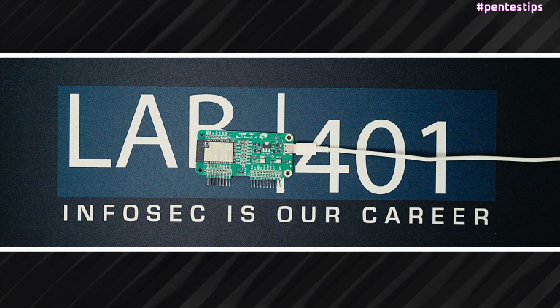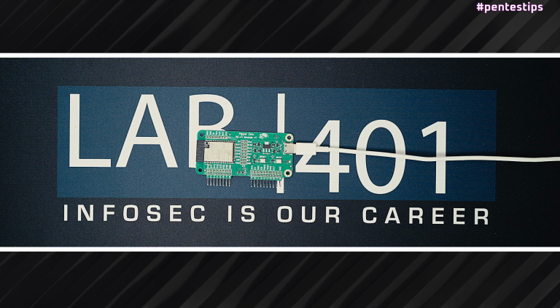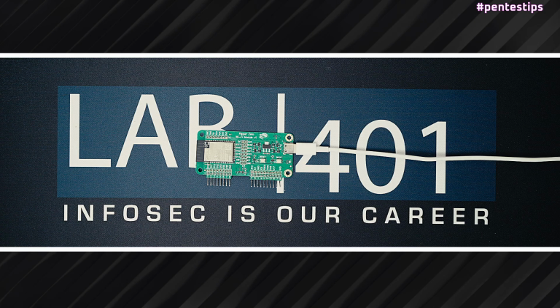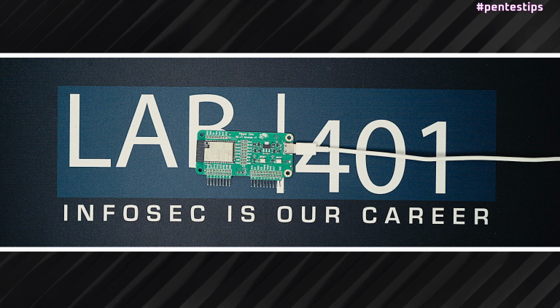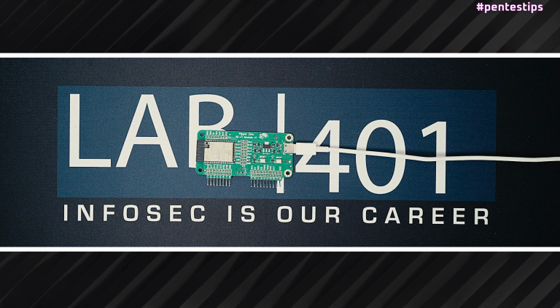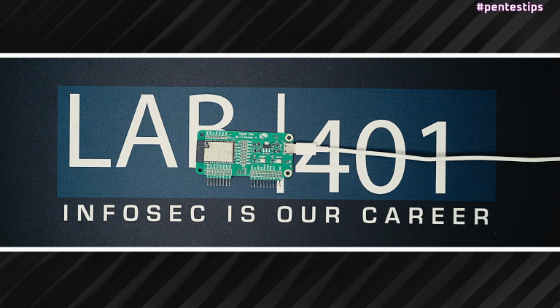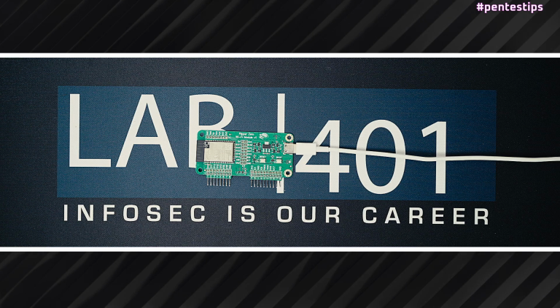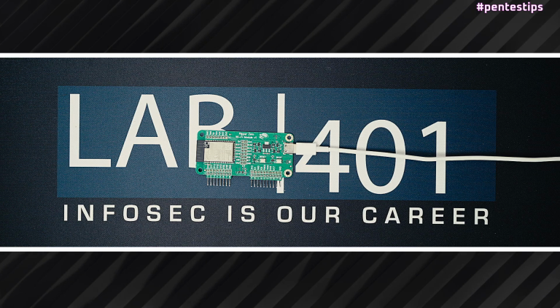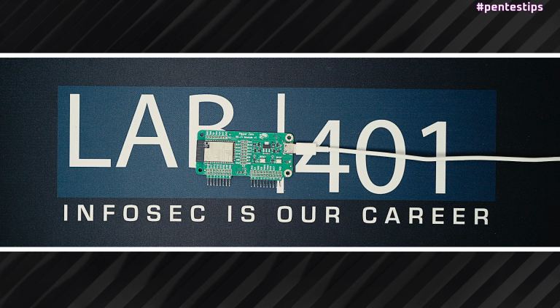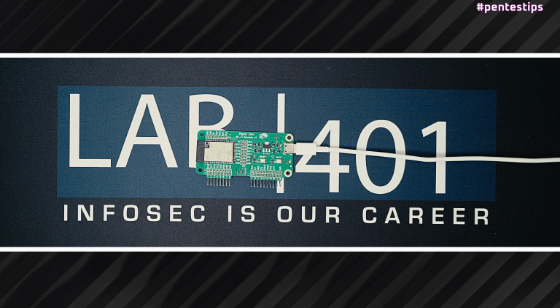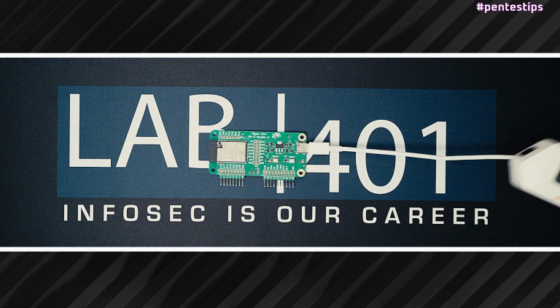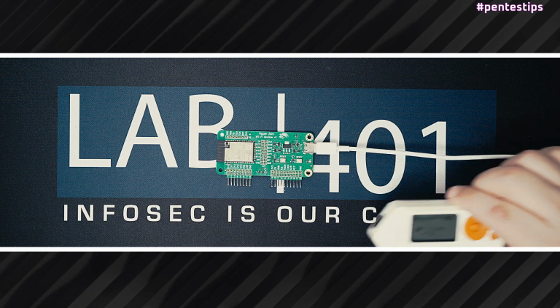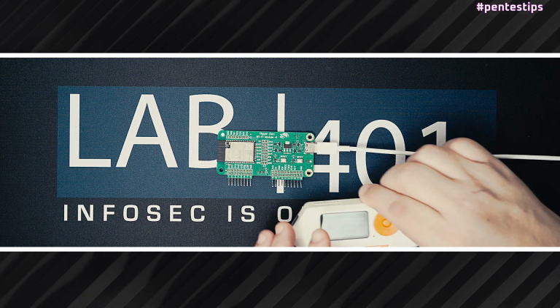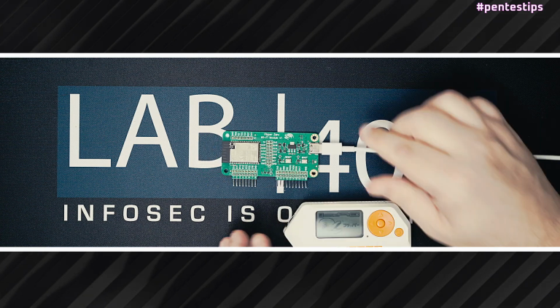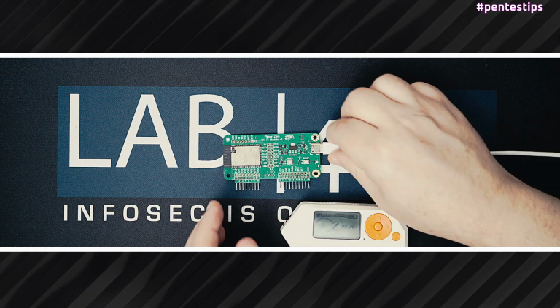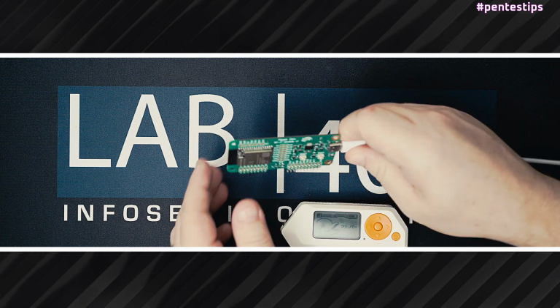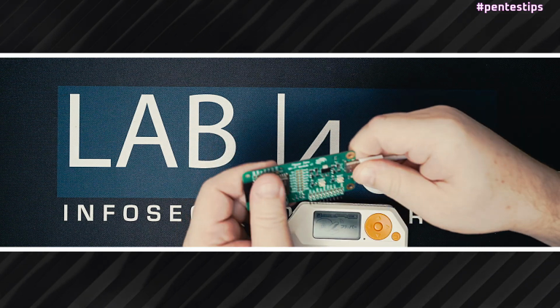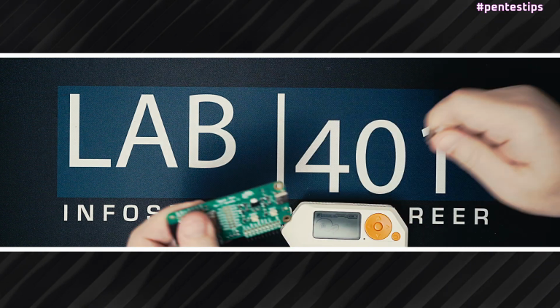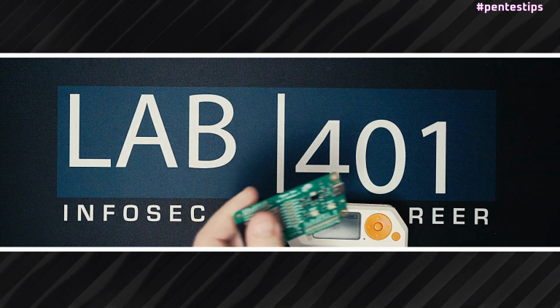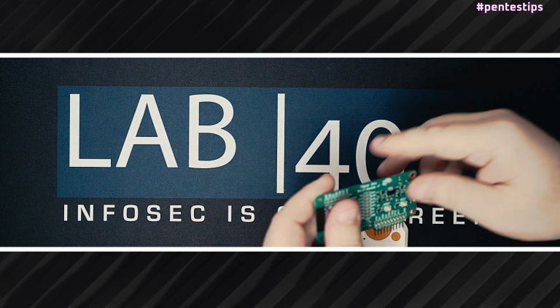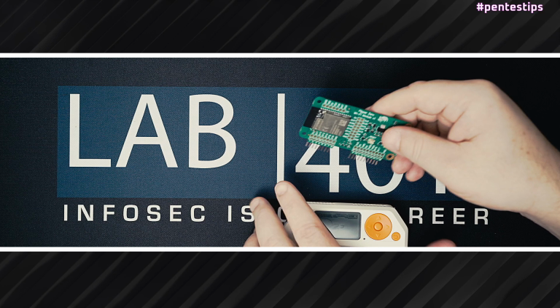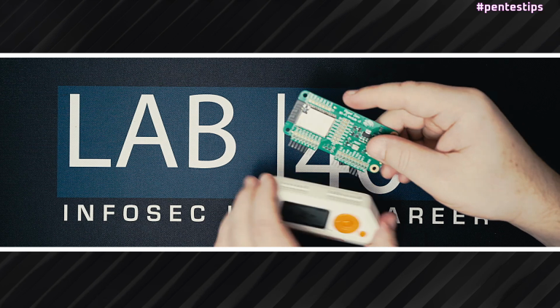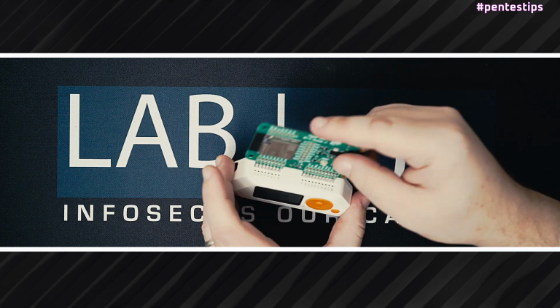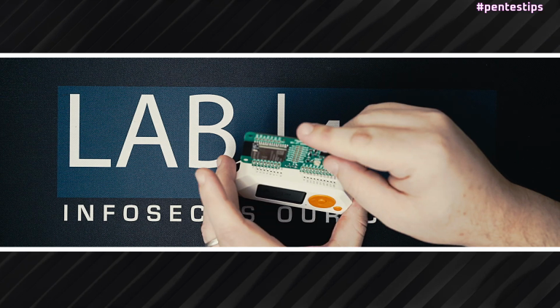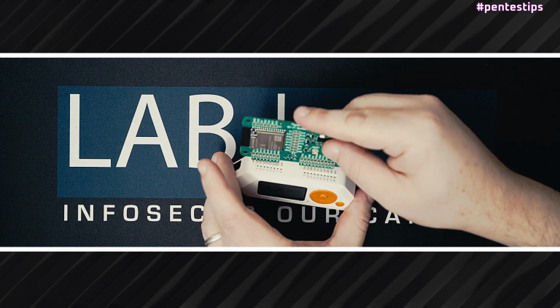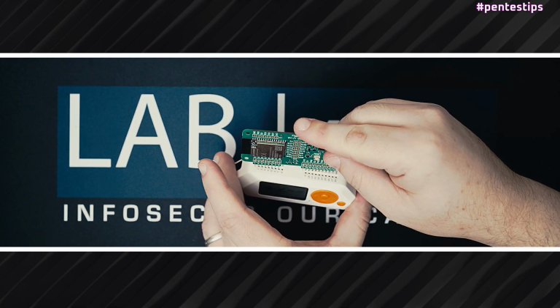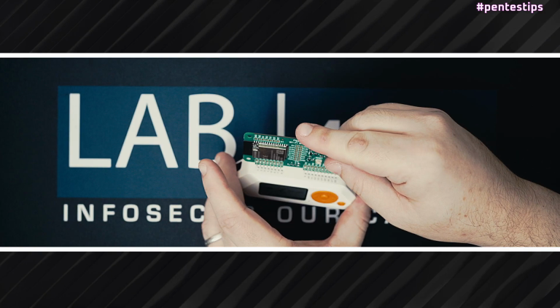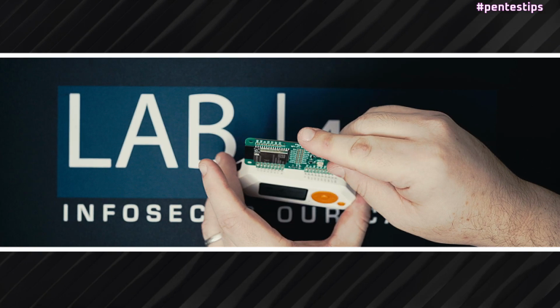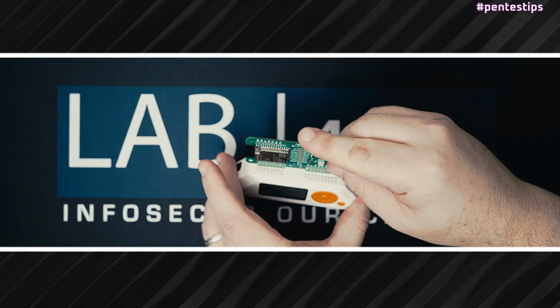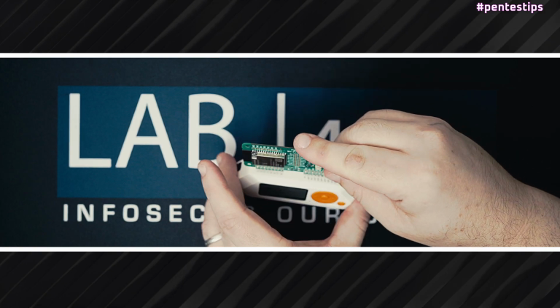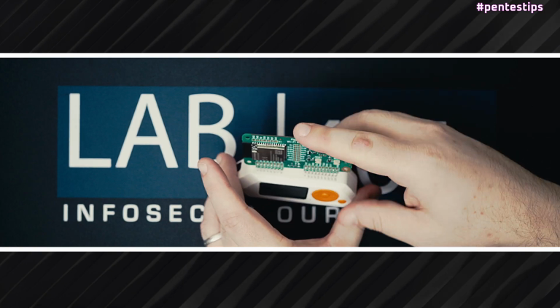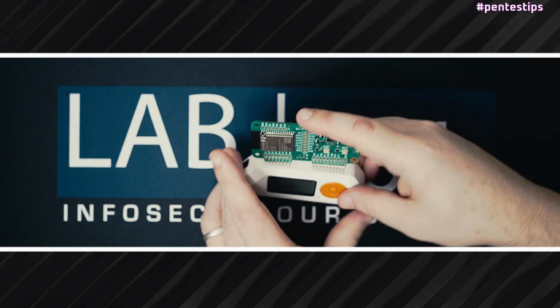You can now disconnect your Wi-Fi dev board from the USB and connect it to your Flipper Zero.